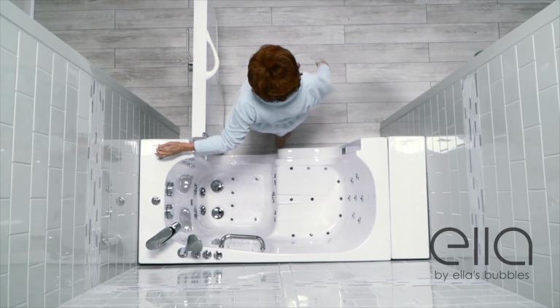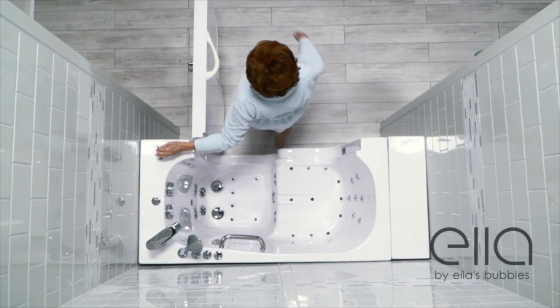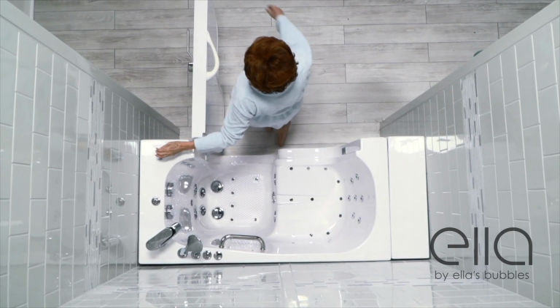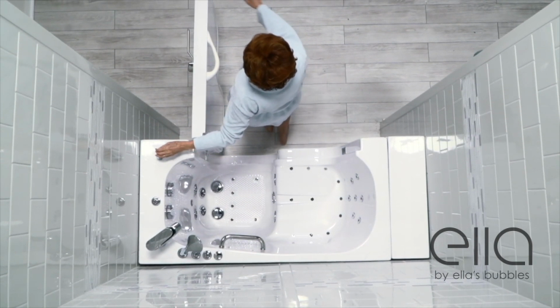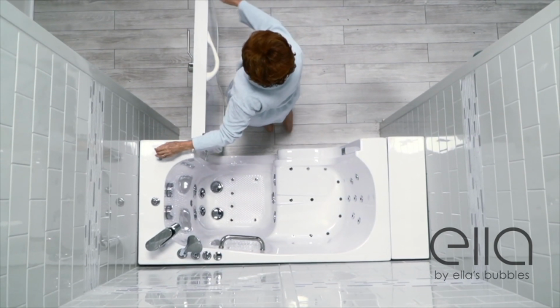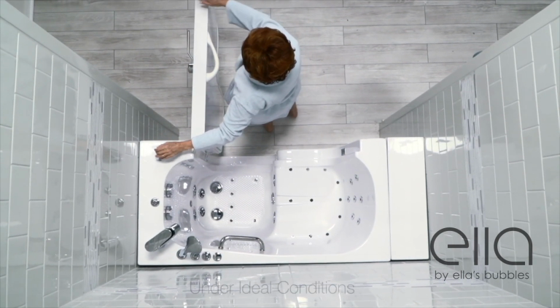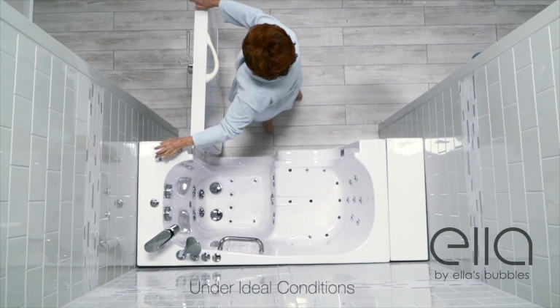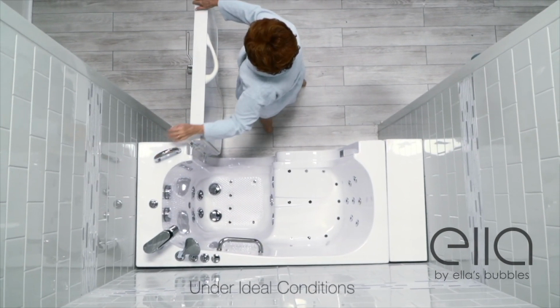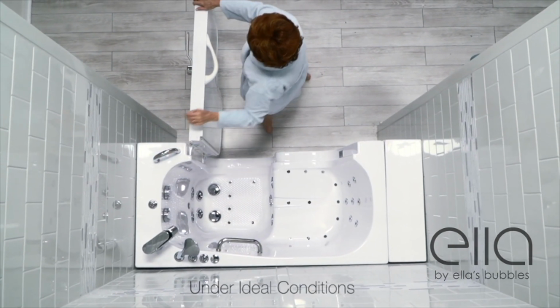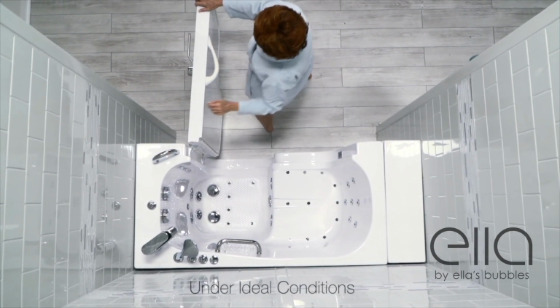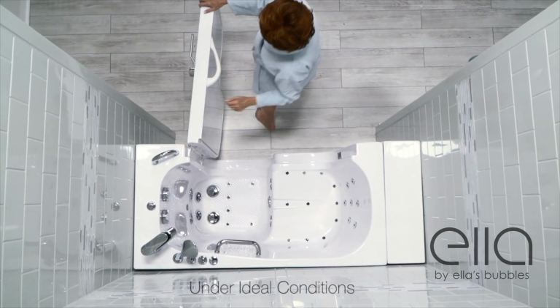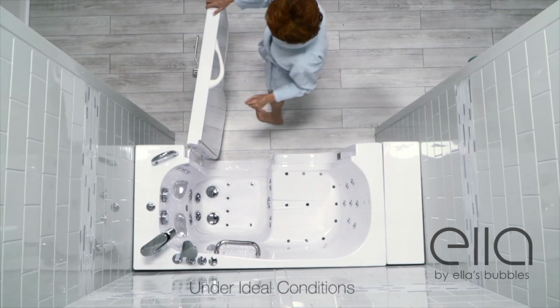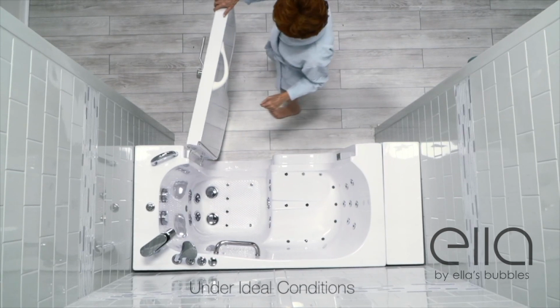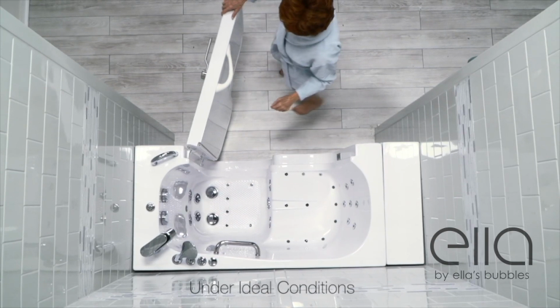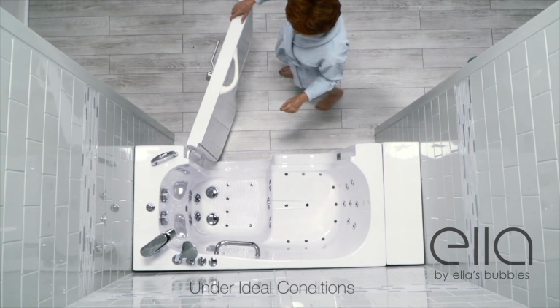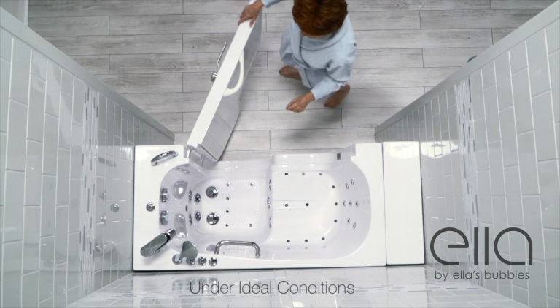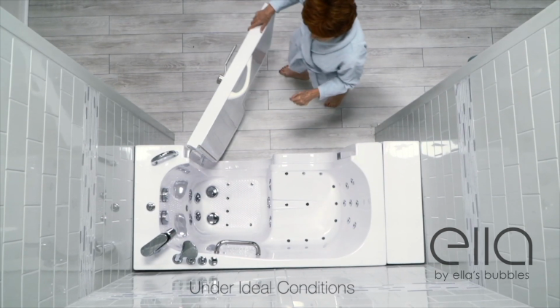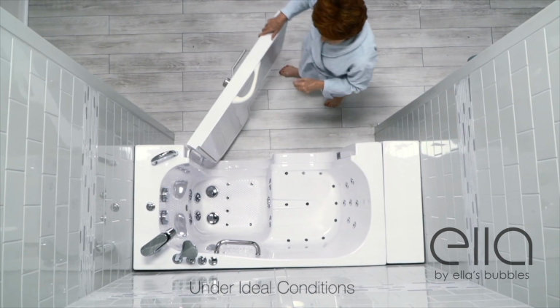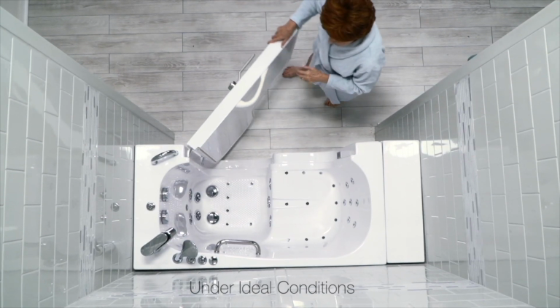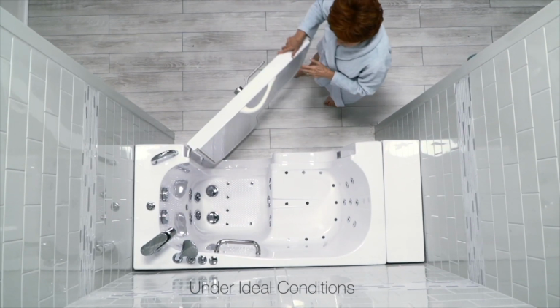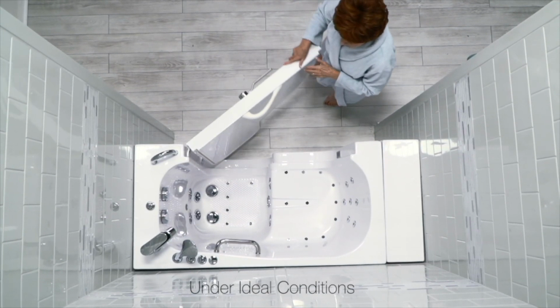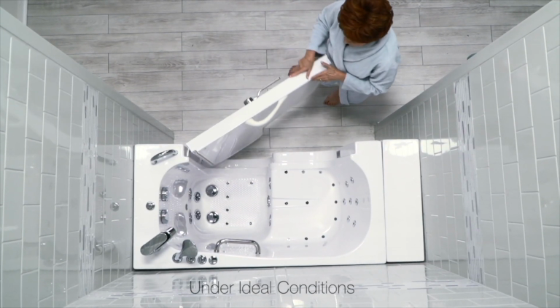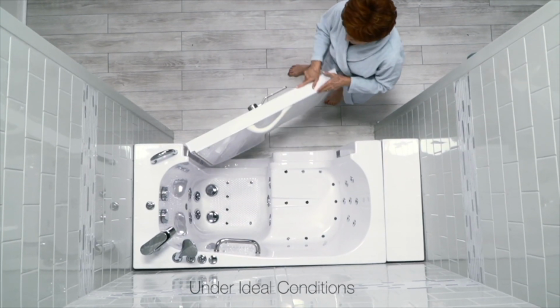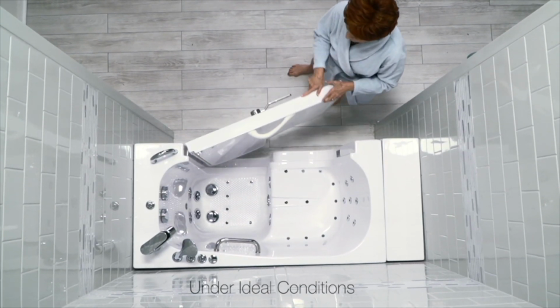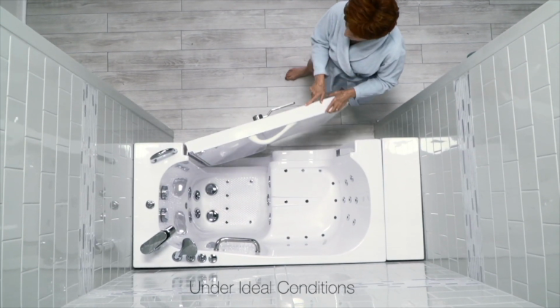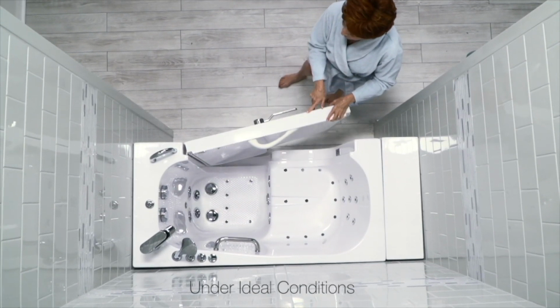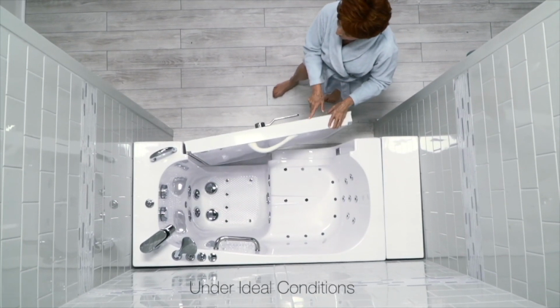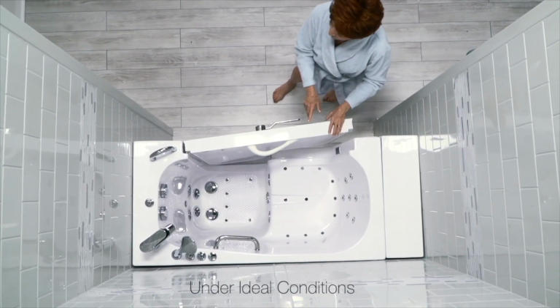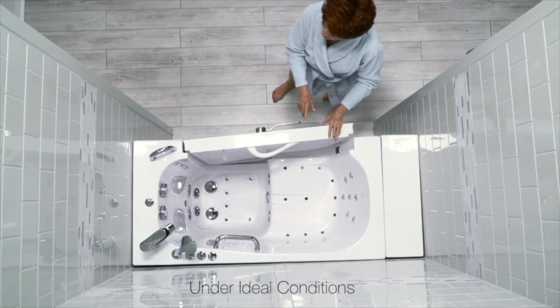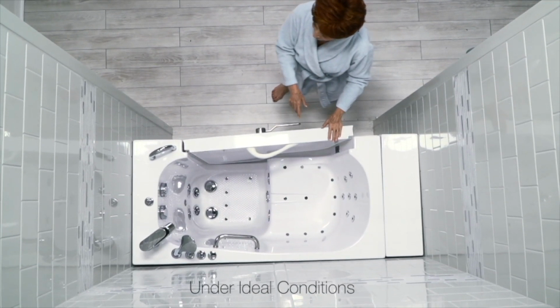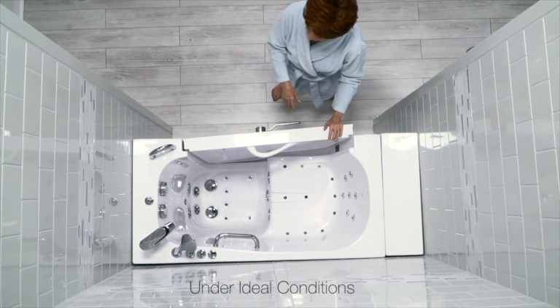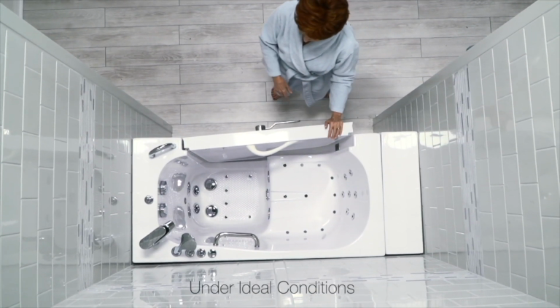A standard size Ella walk-in tub will drain in approximately 80 seconds under ideal conditions.